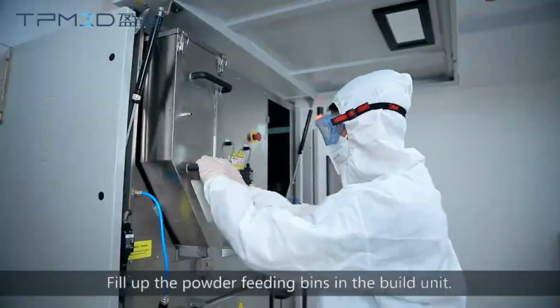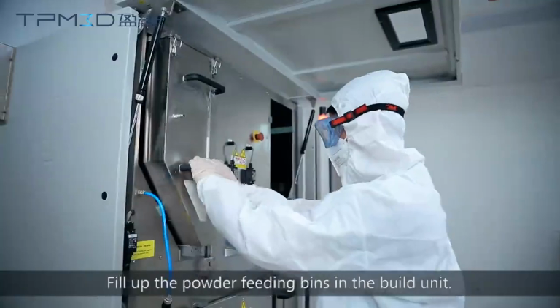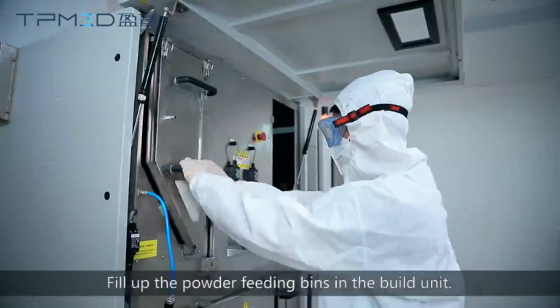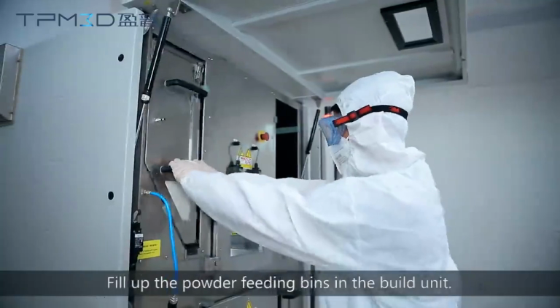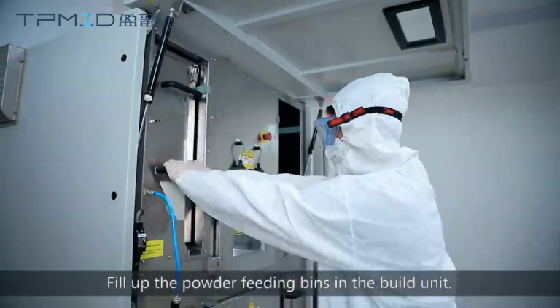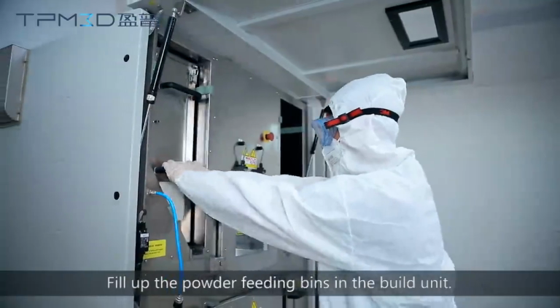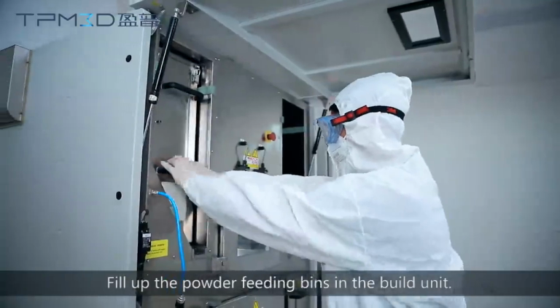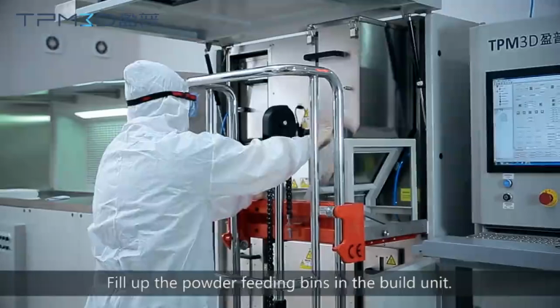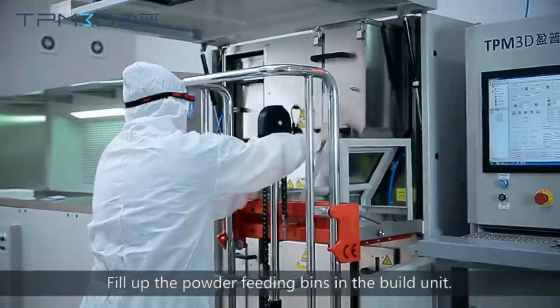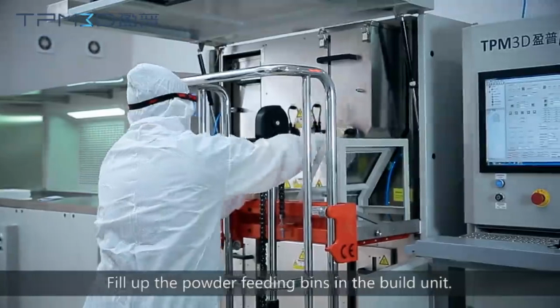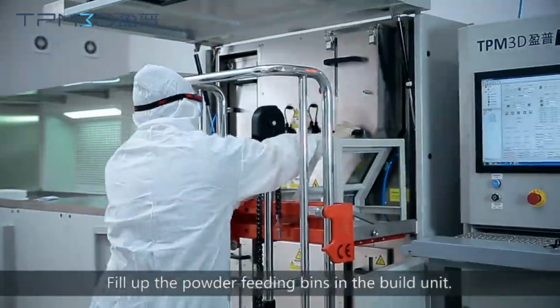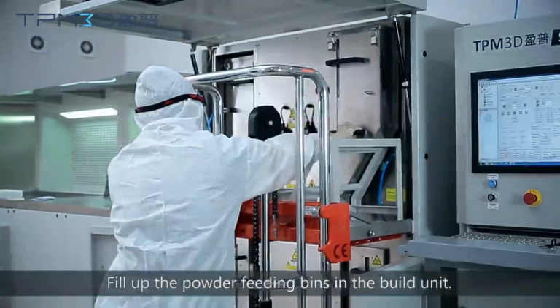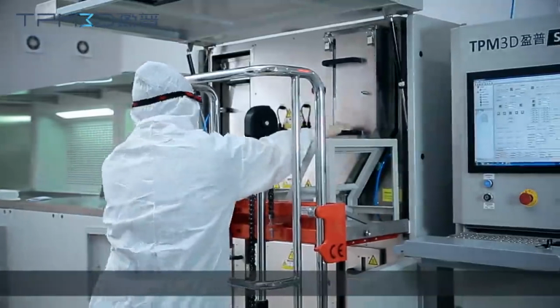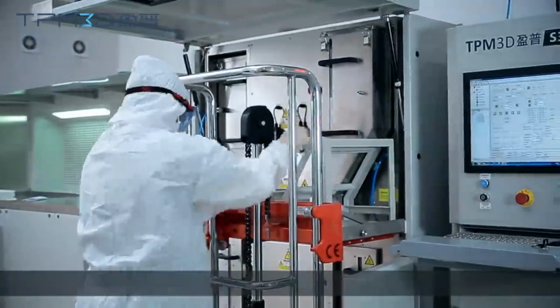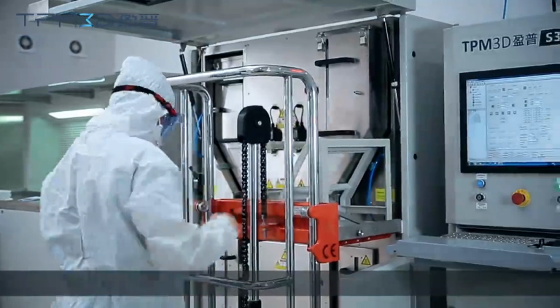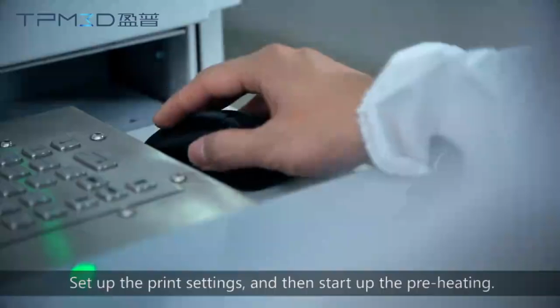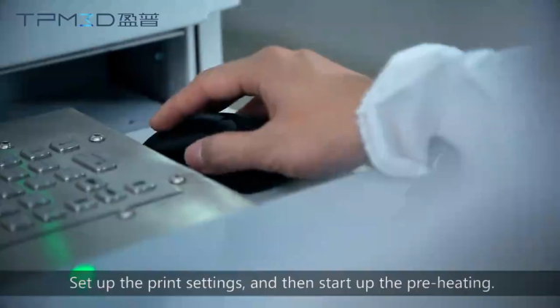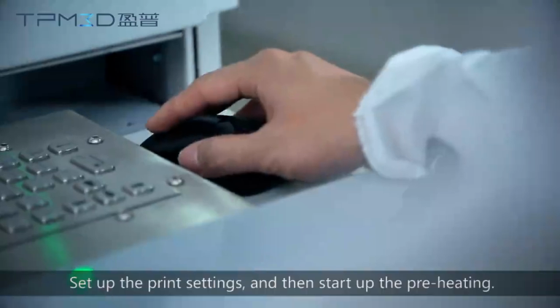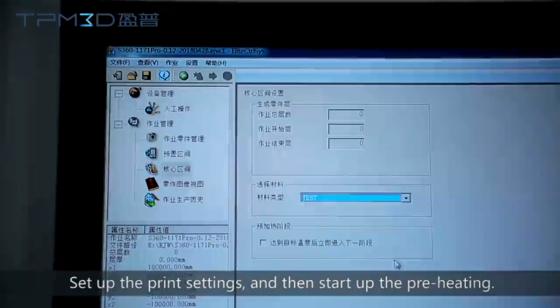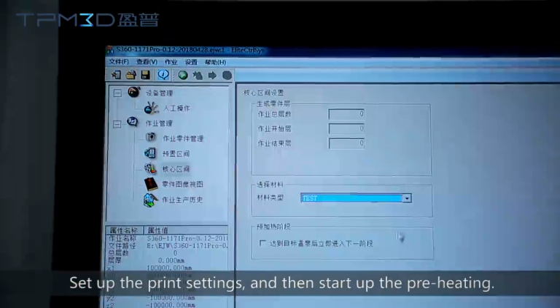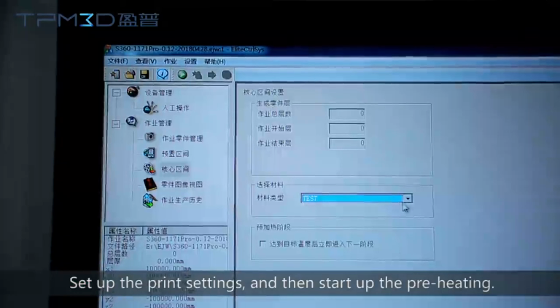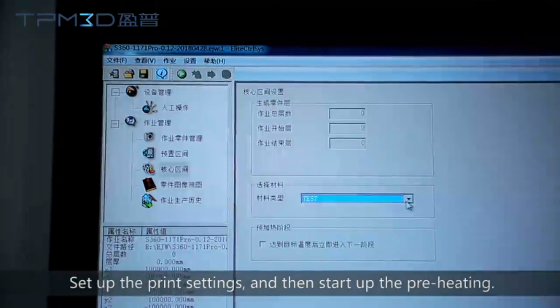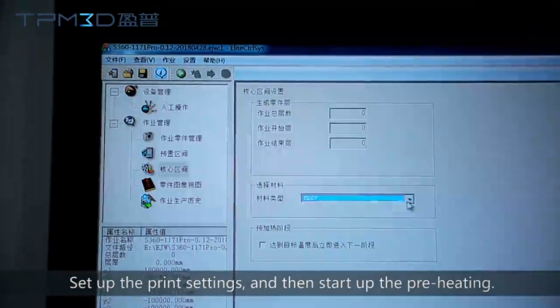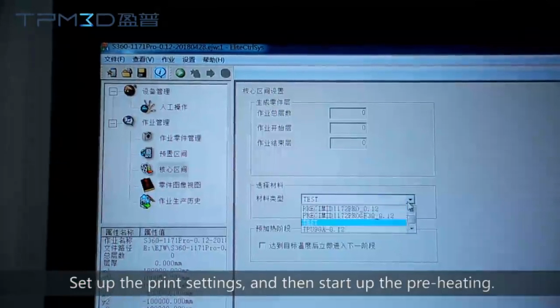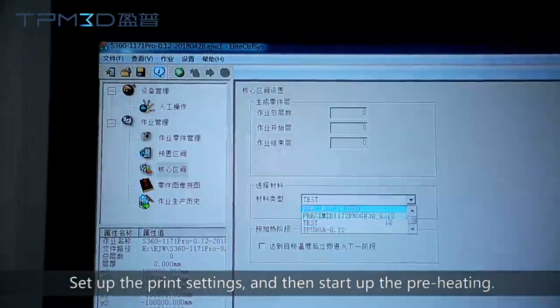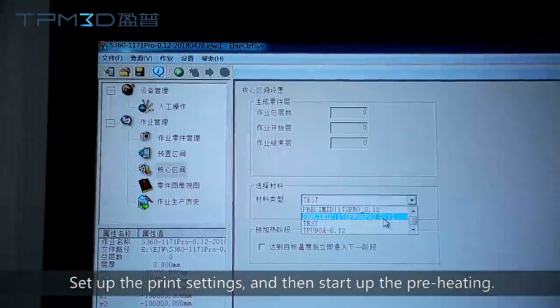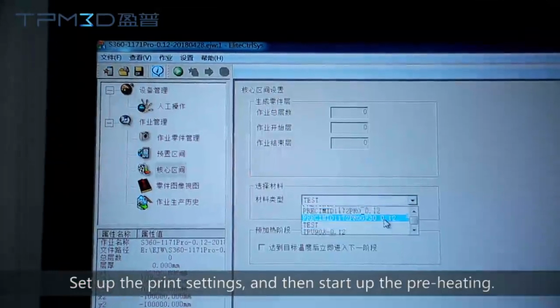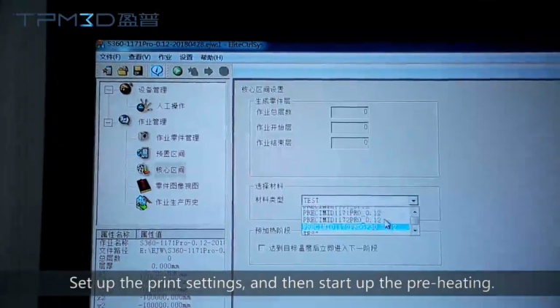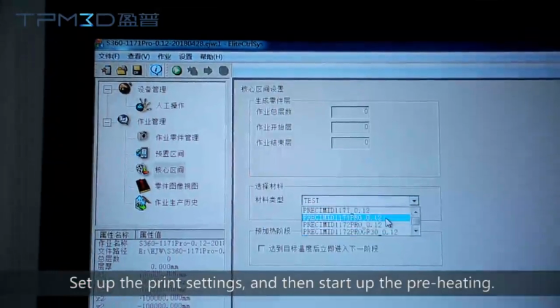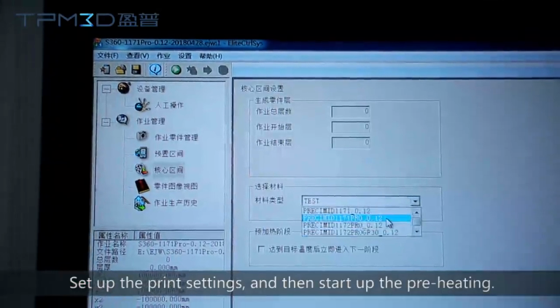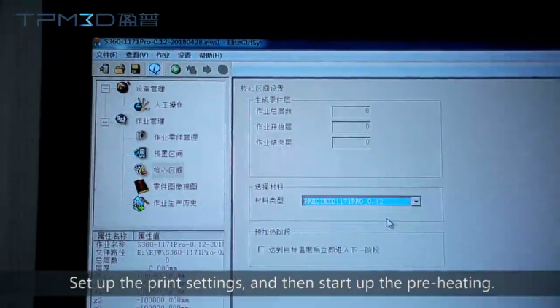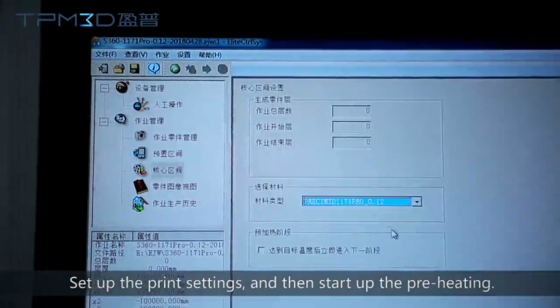Fill up the powder feeding bins in the build unit, set up the print settings, and then start up the preheating.